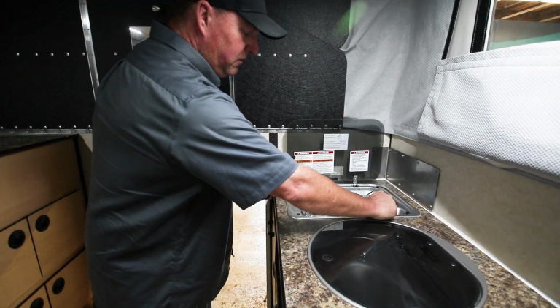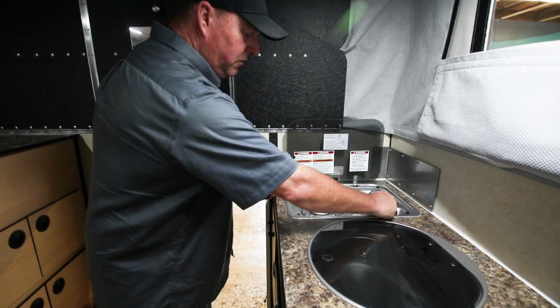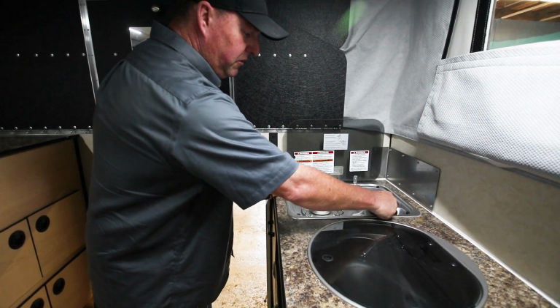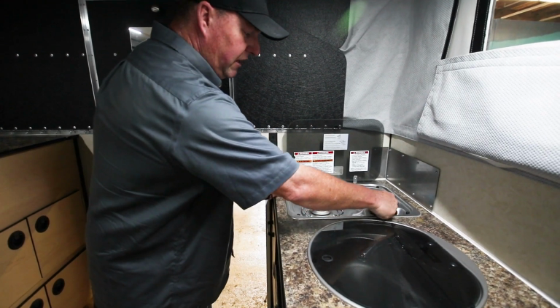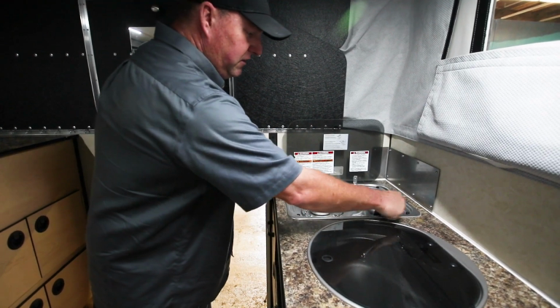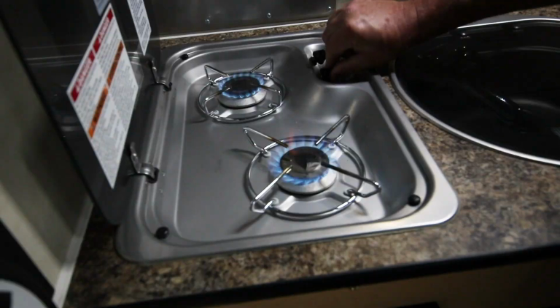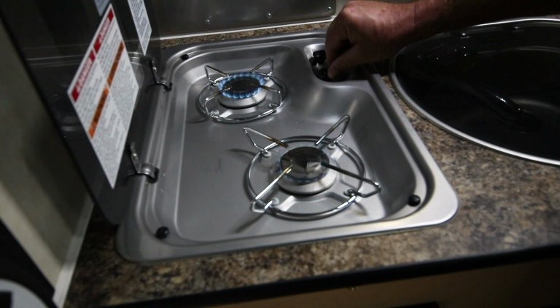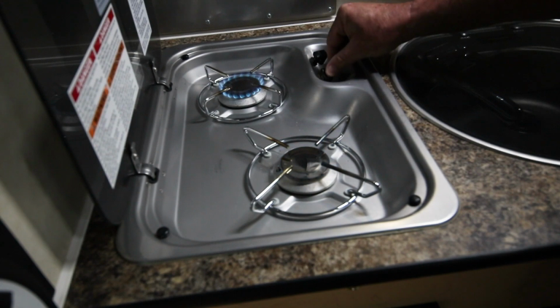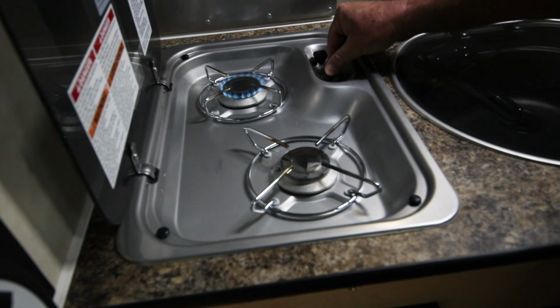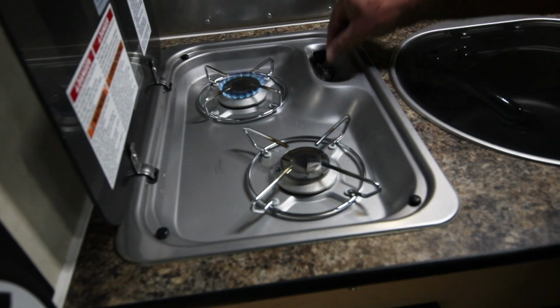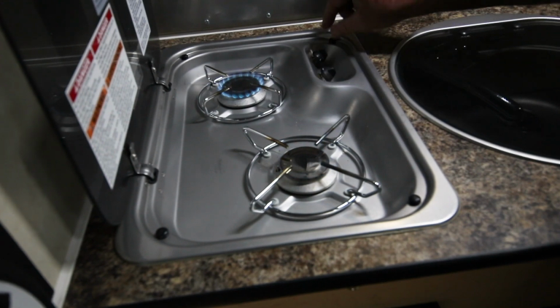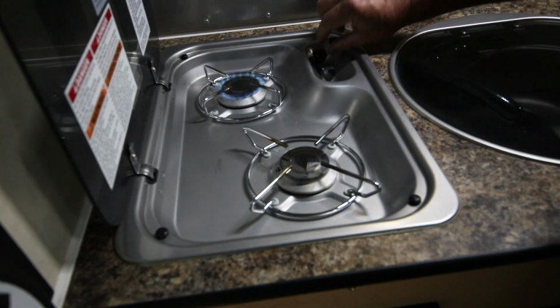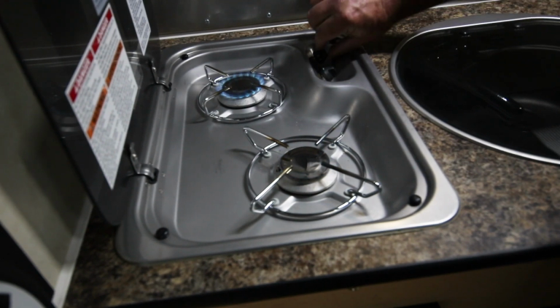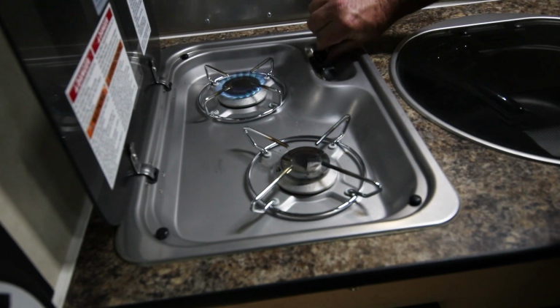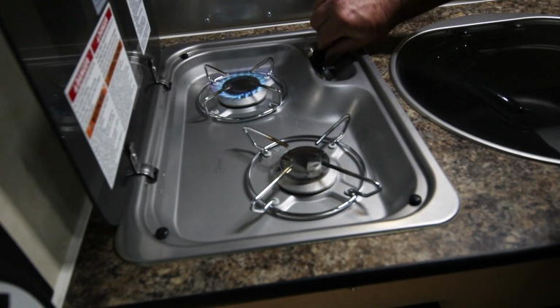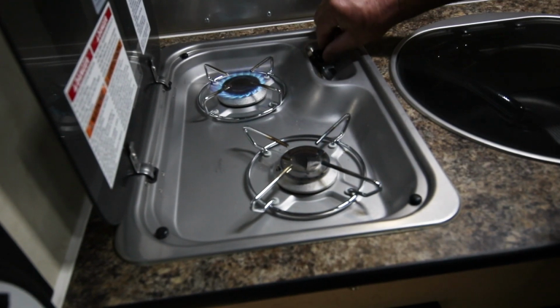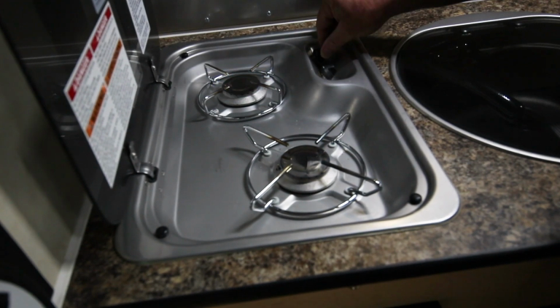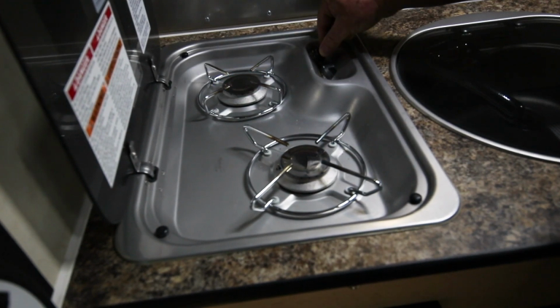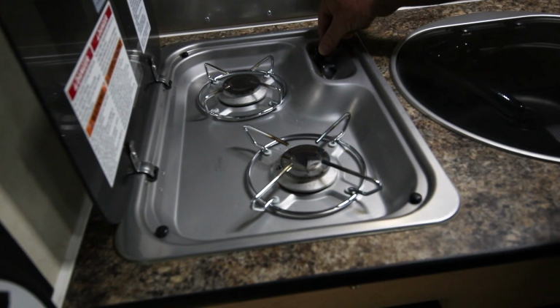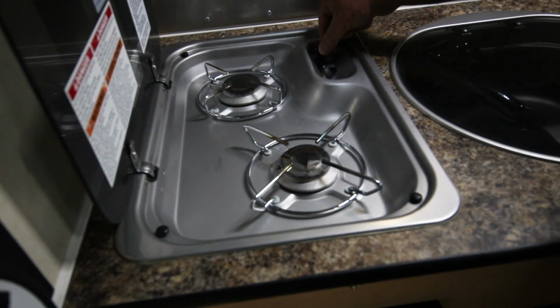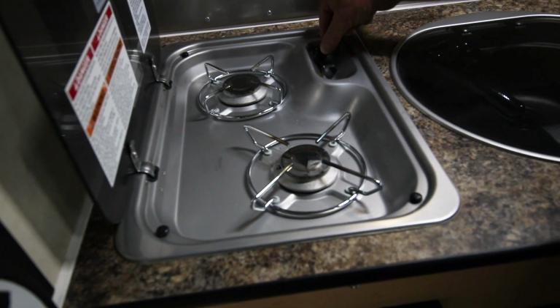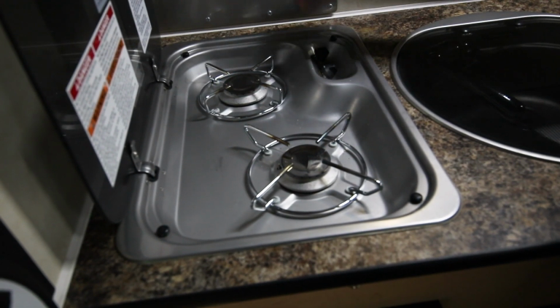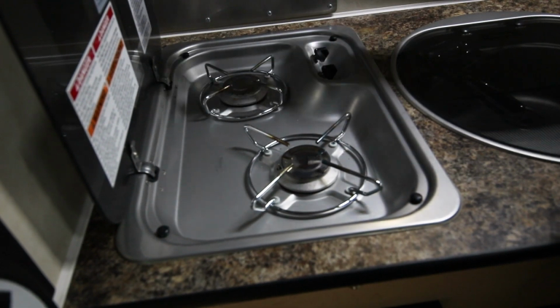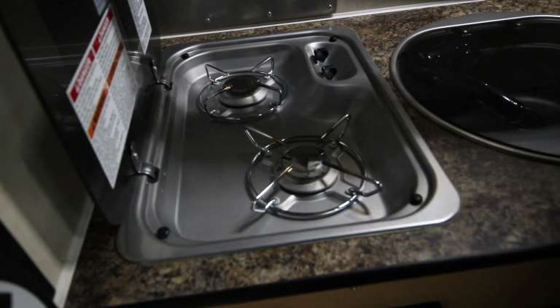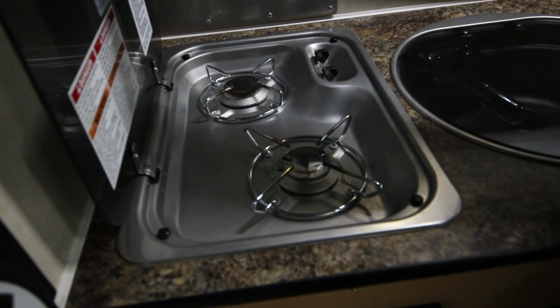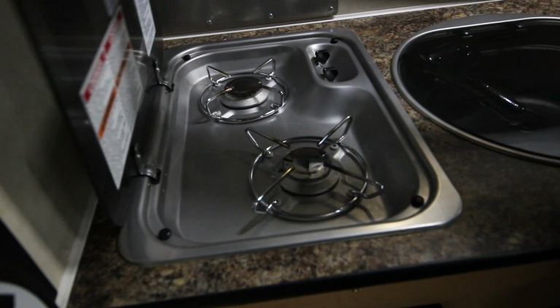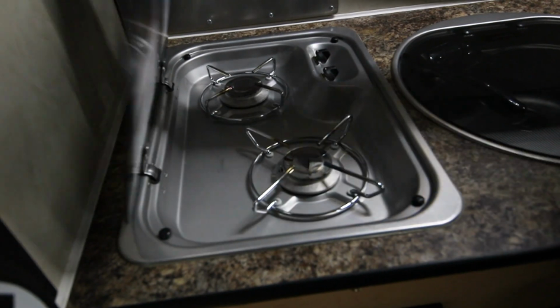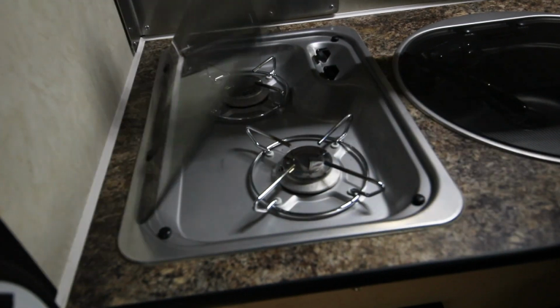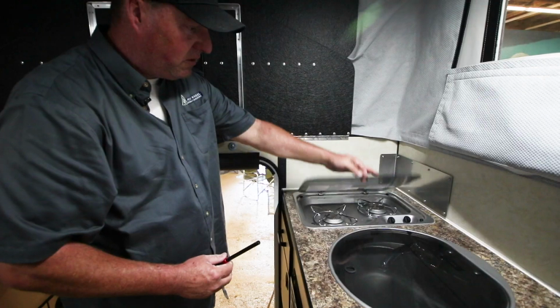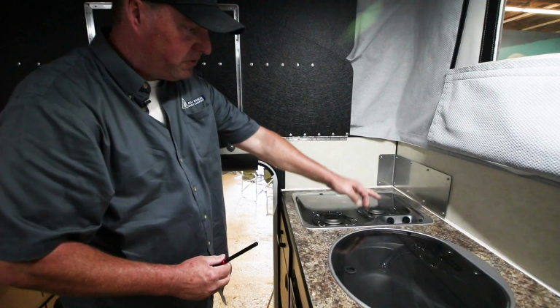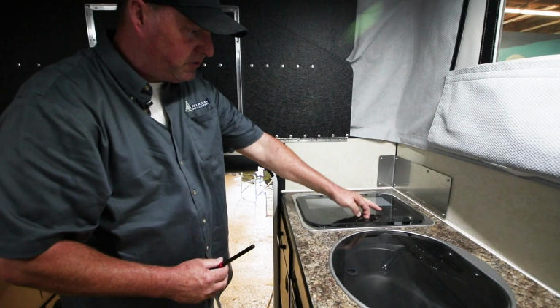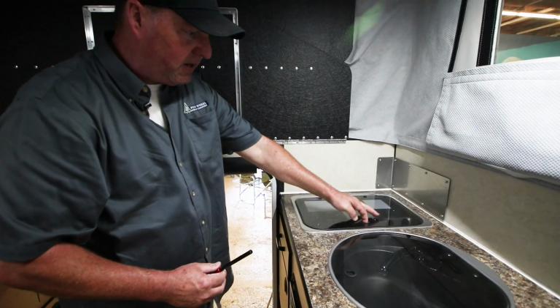When you're done, turn your burners off. Let them cool for a minute and then you can close your top.